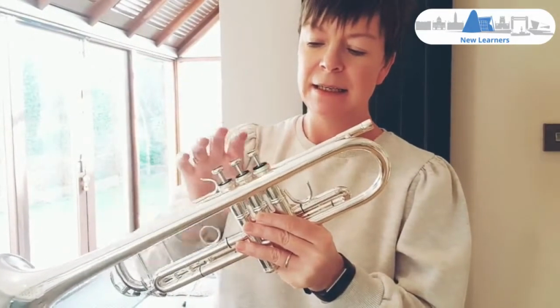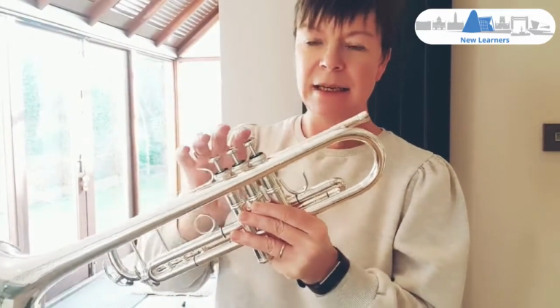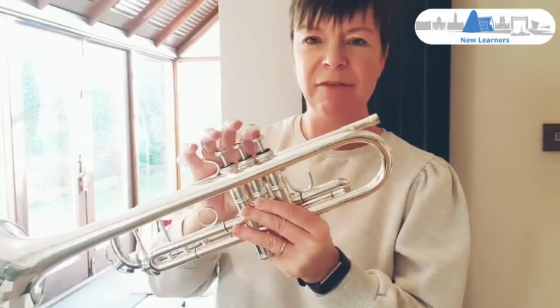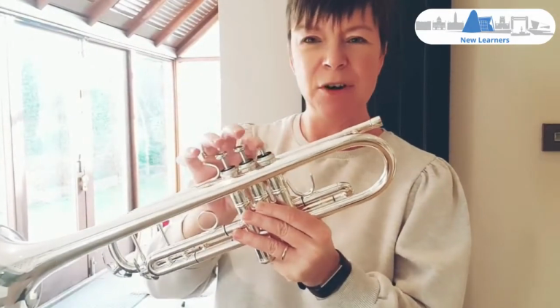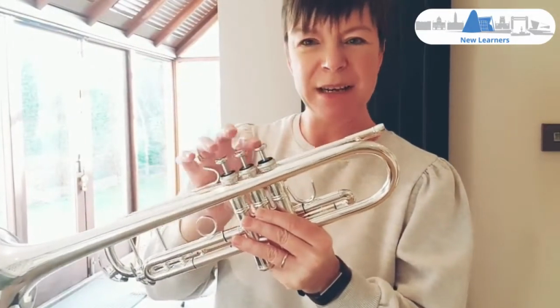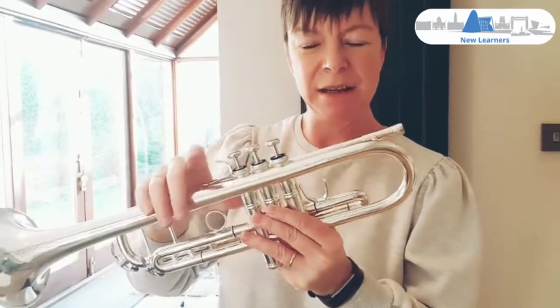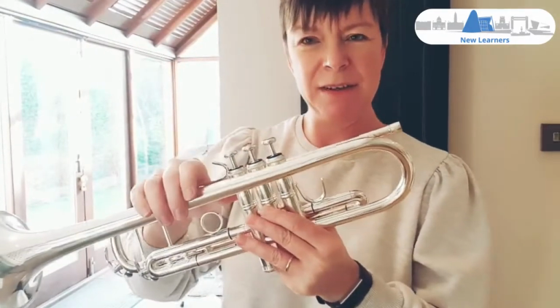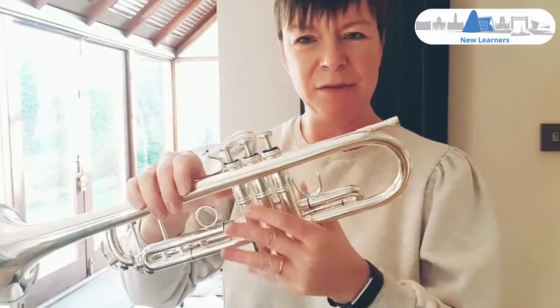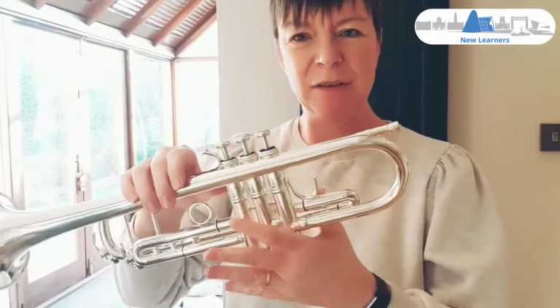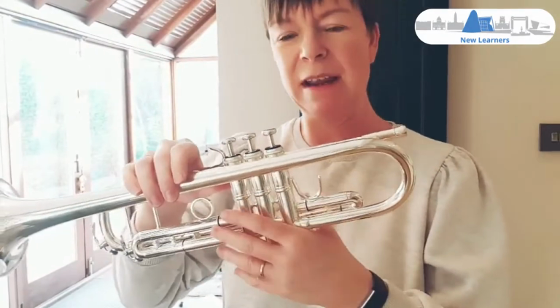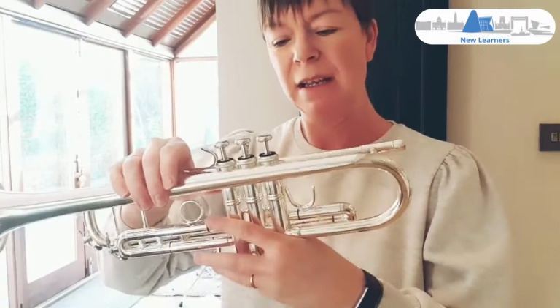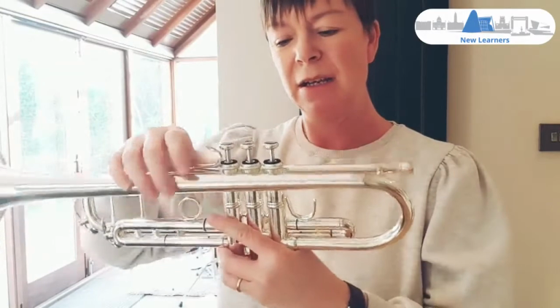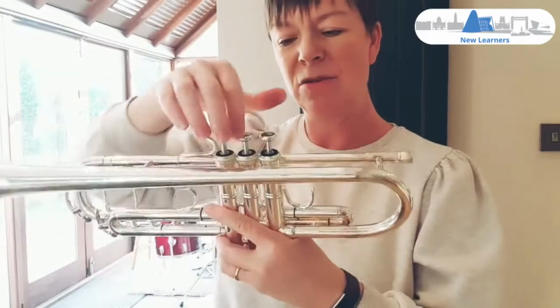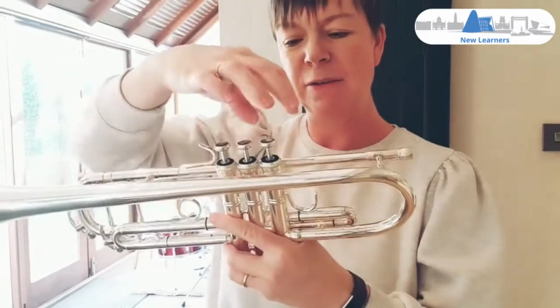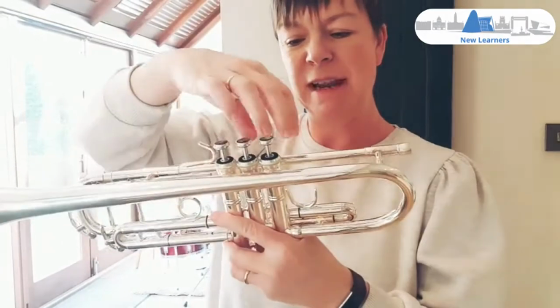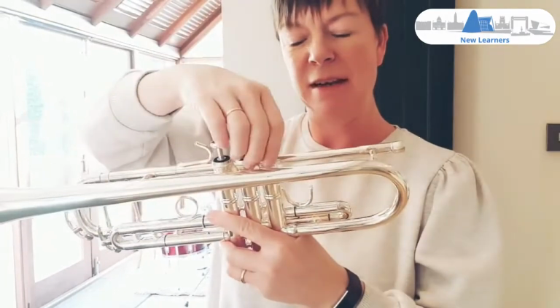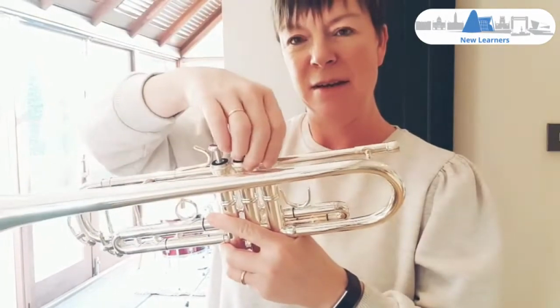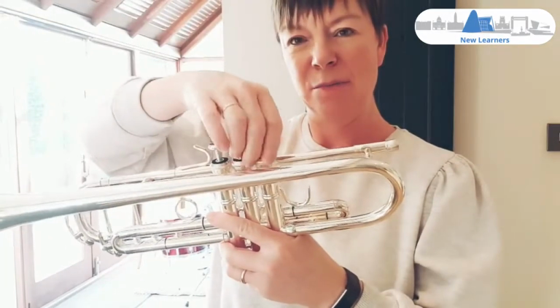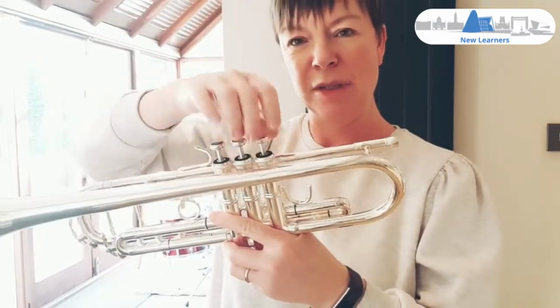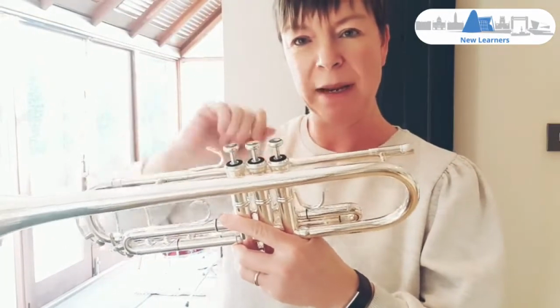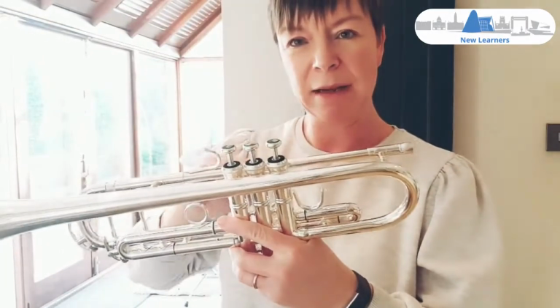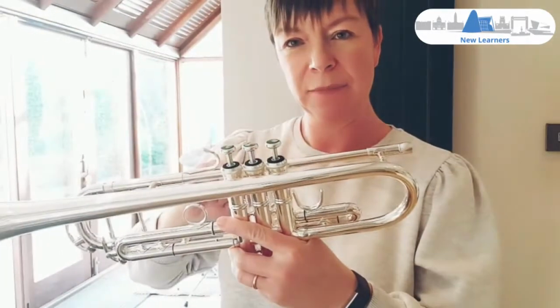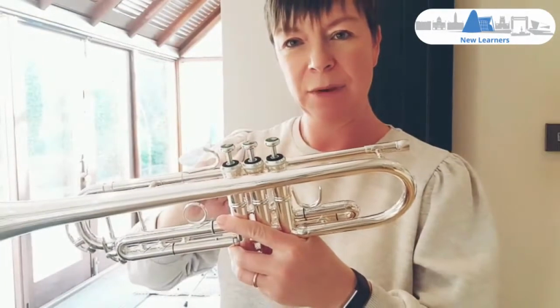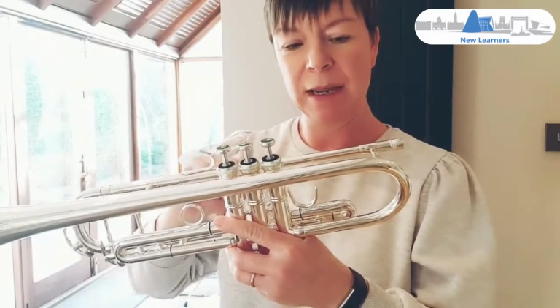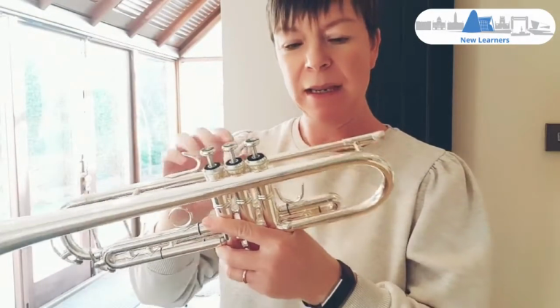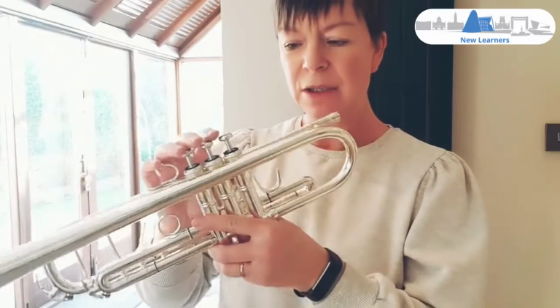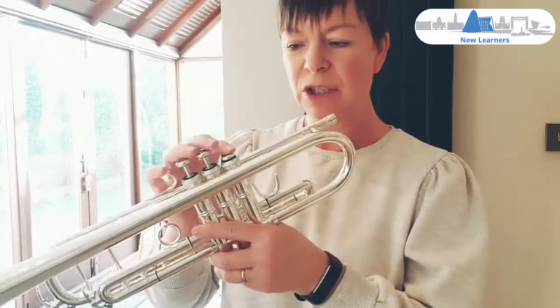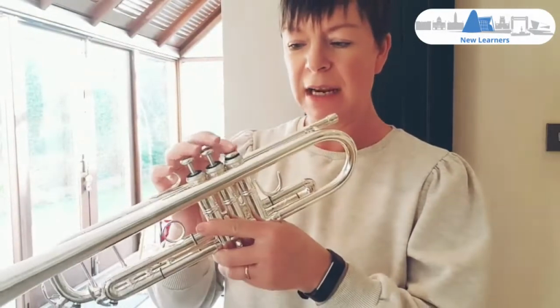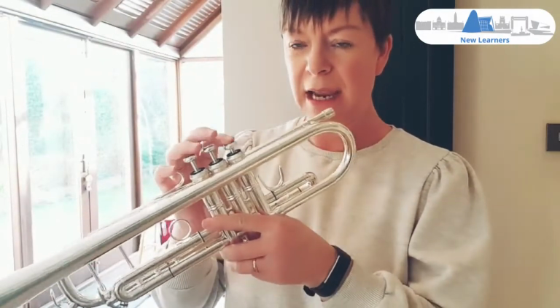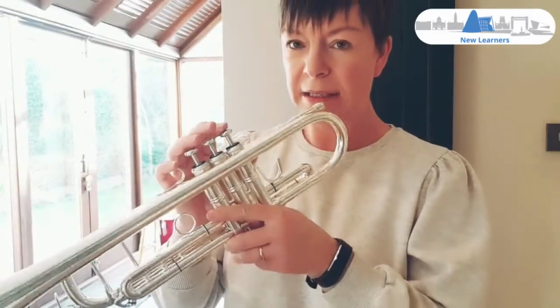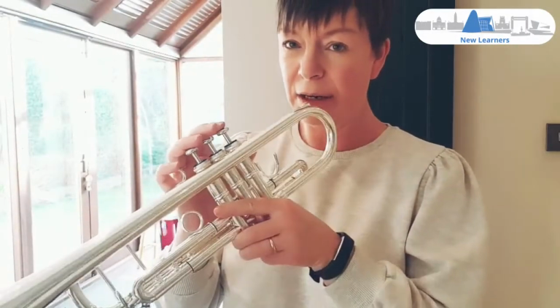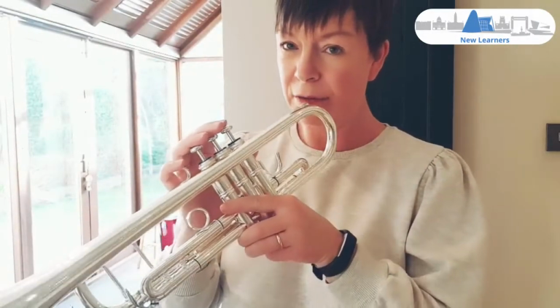Never force anything. If it doesn't feel right, unscrew it again and put it back in. Just check that the air is going to go through.